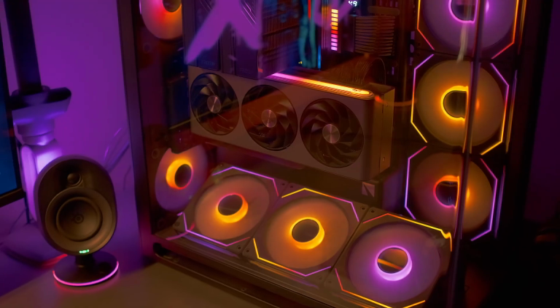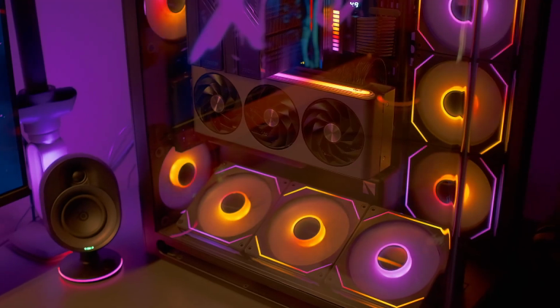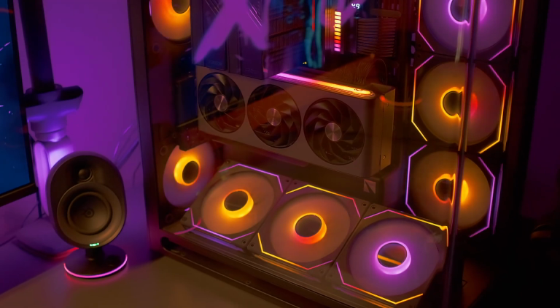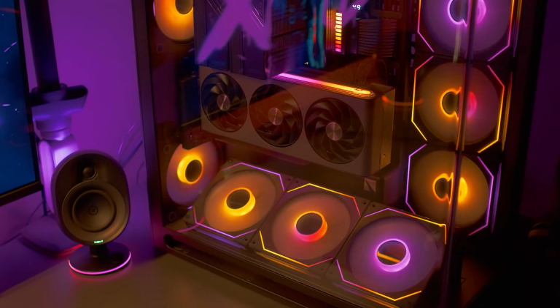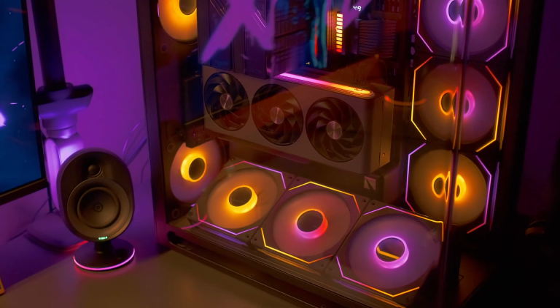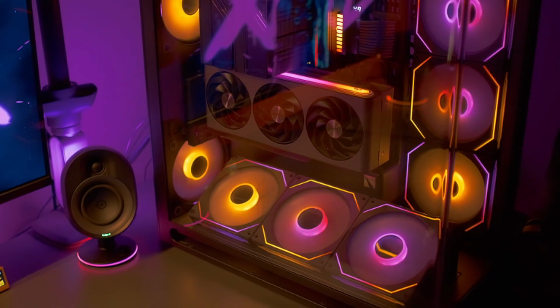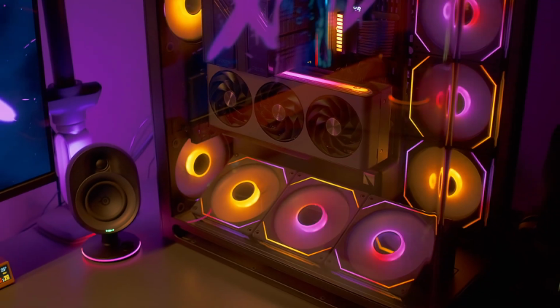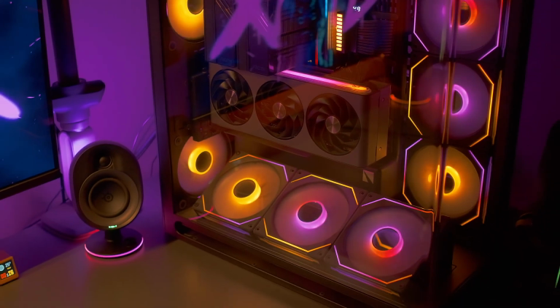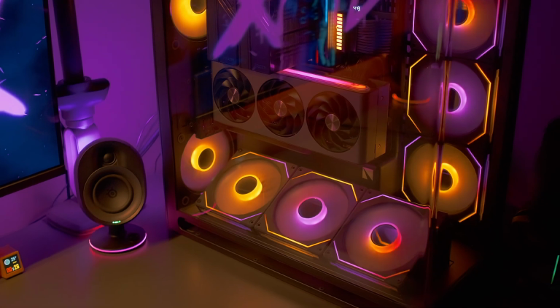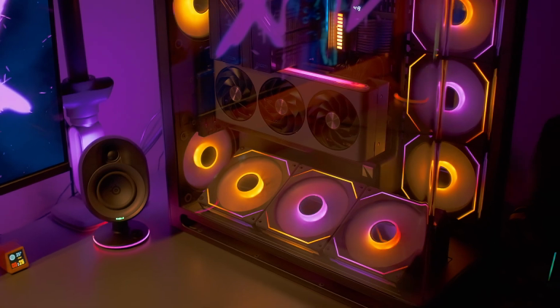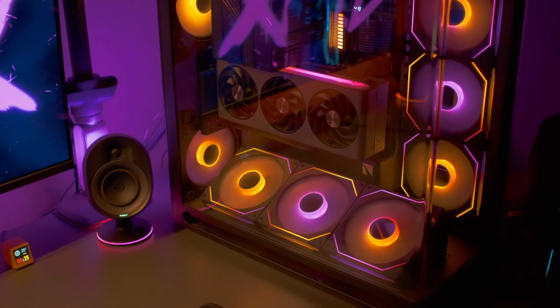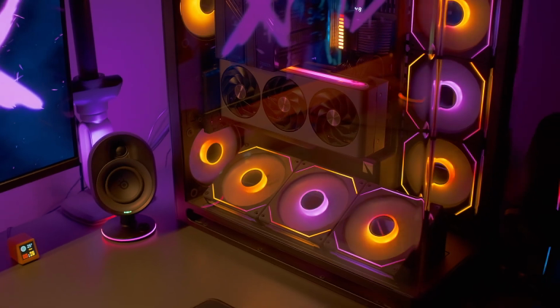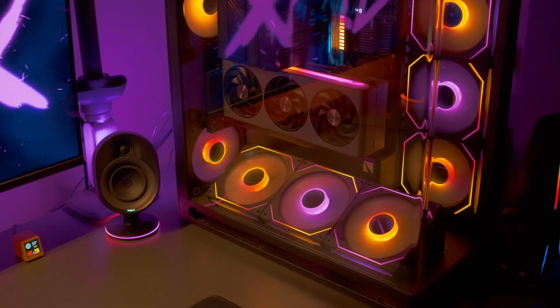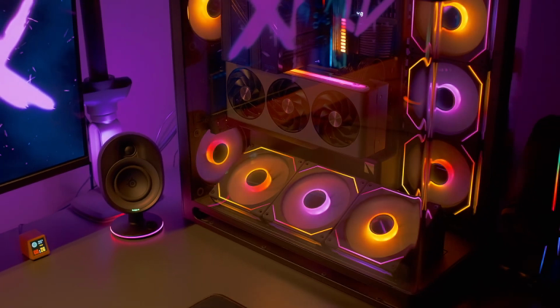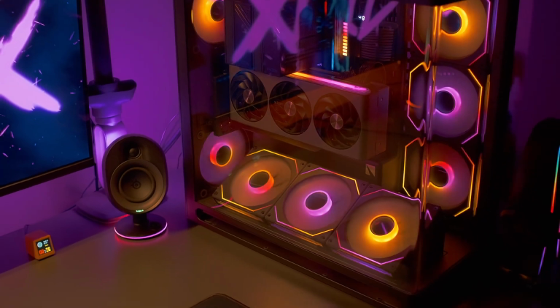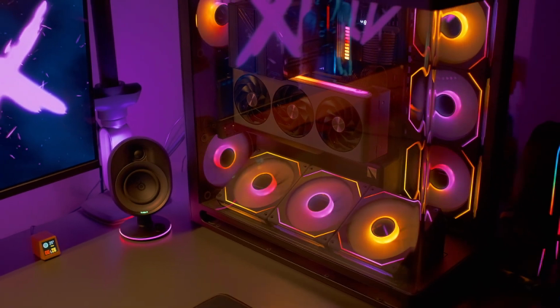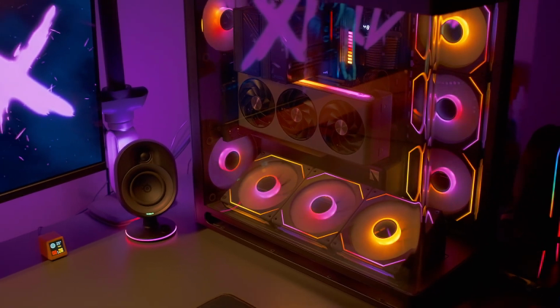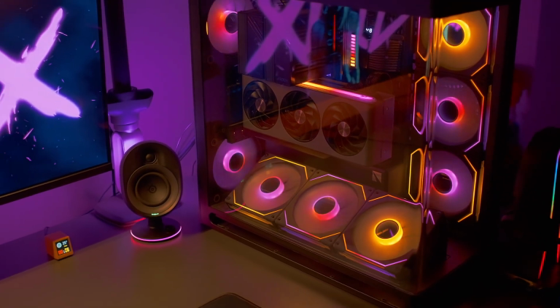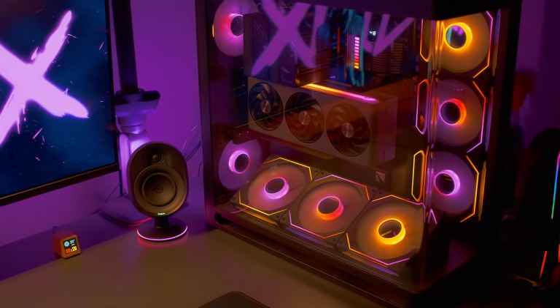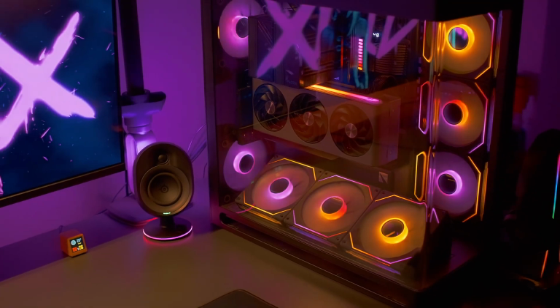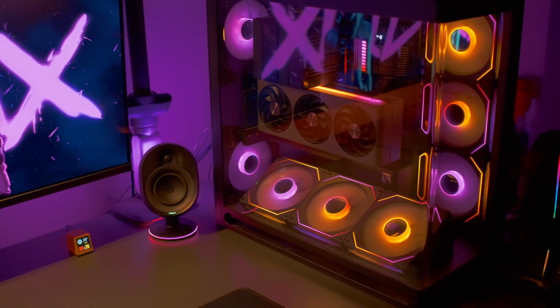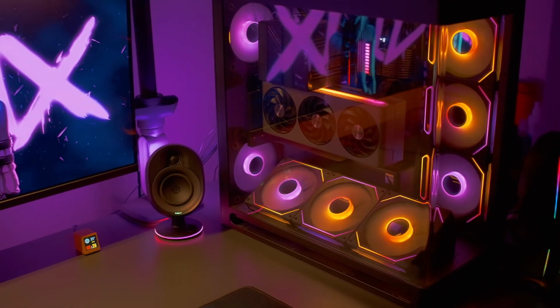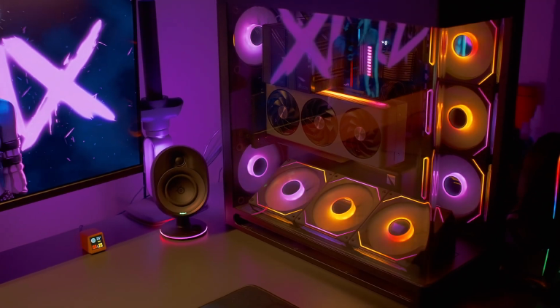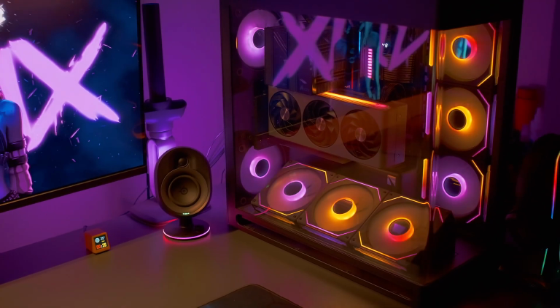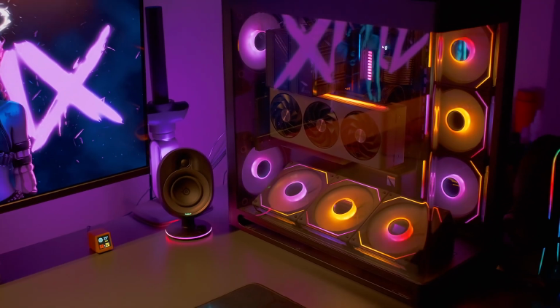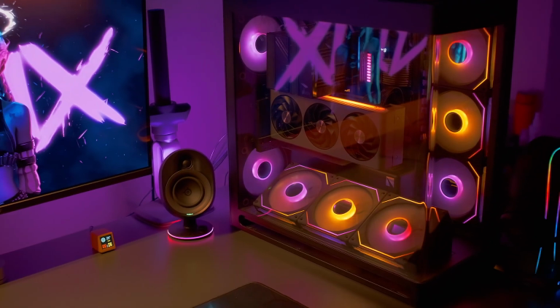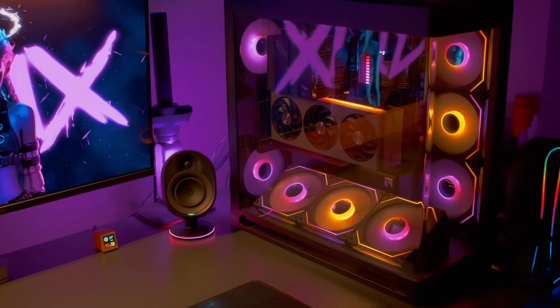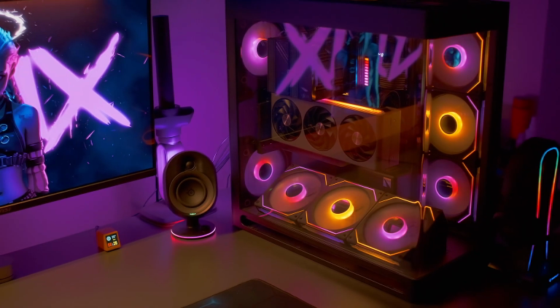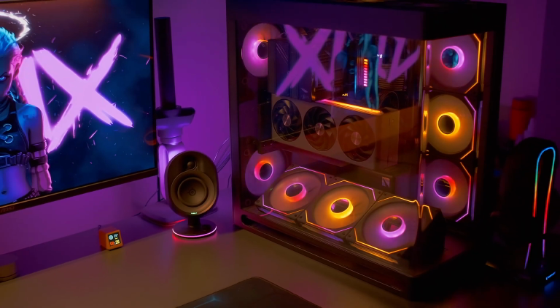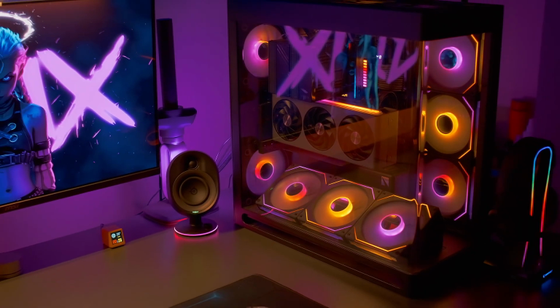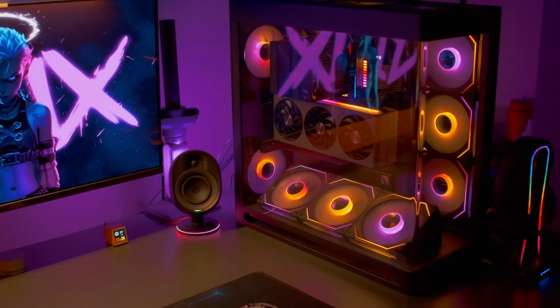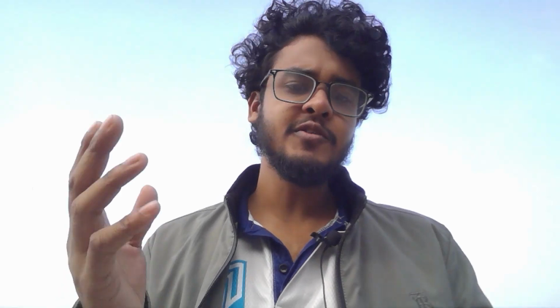If you're building an AM5 rig and you care about gaming over productivity, this might be the sweet spot.